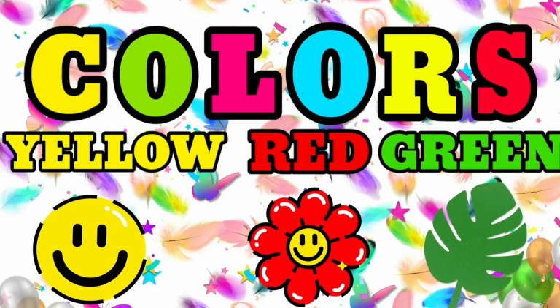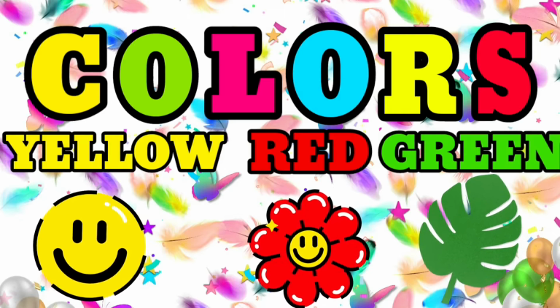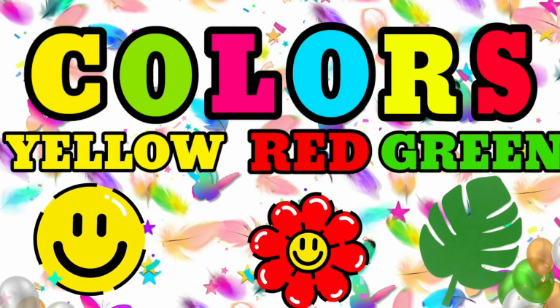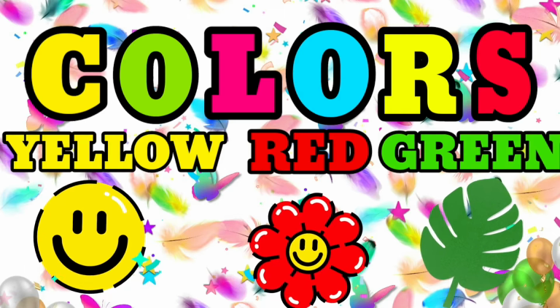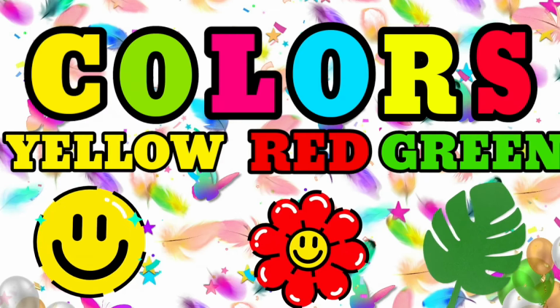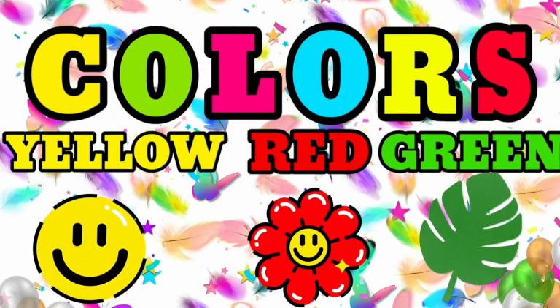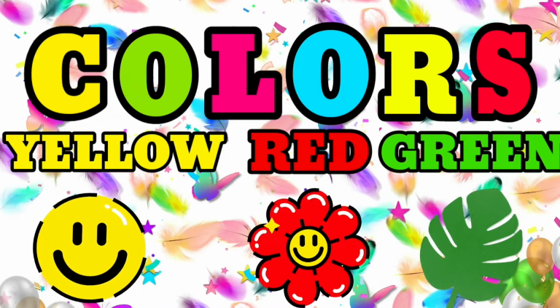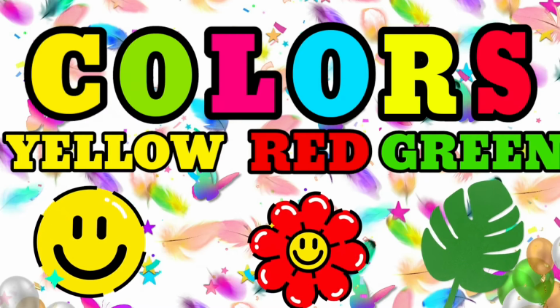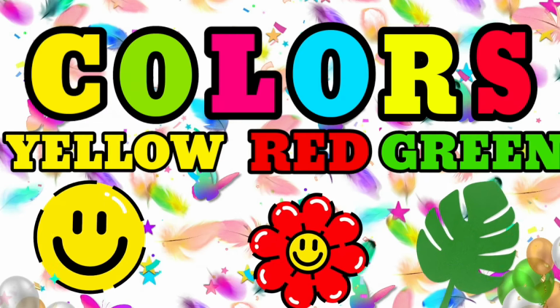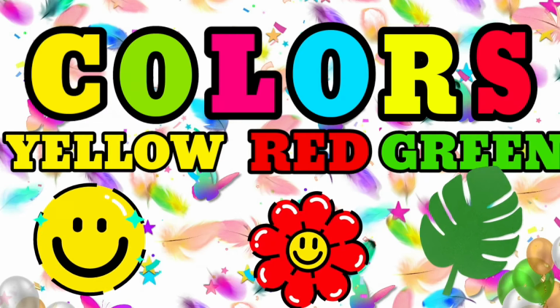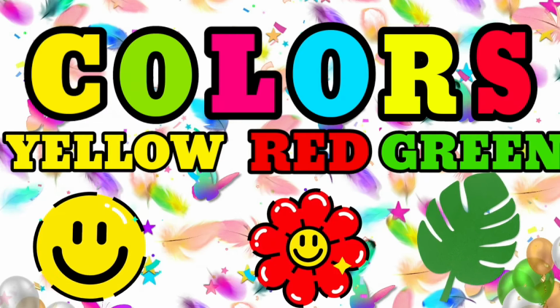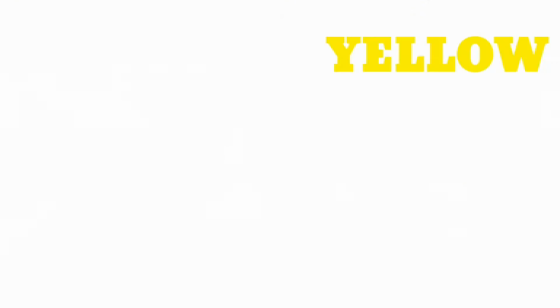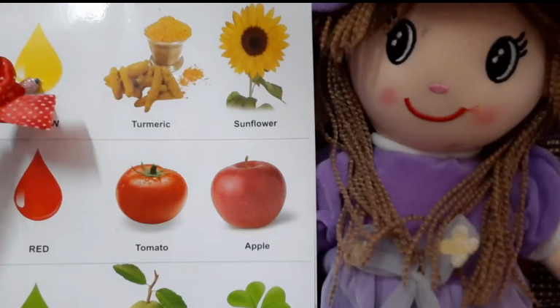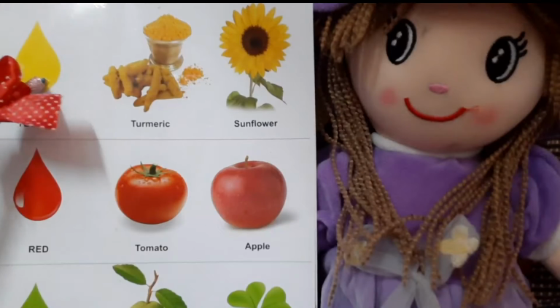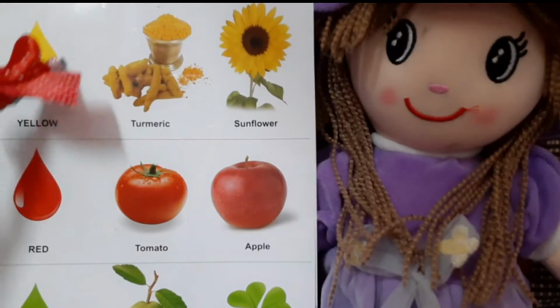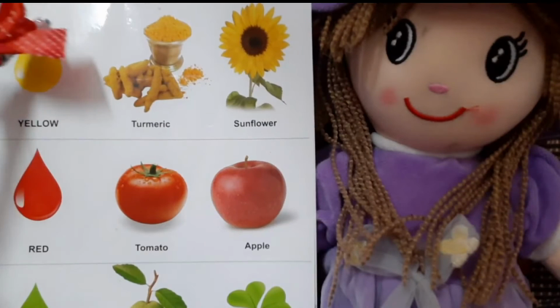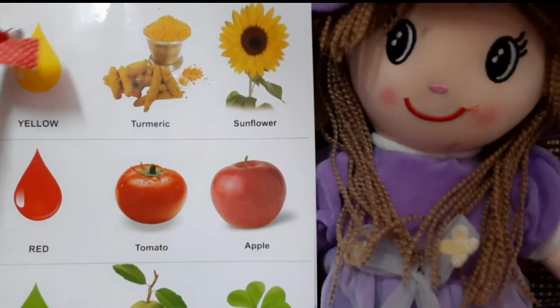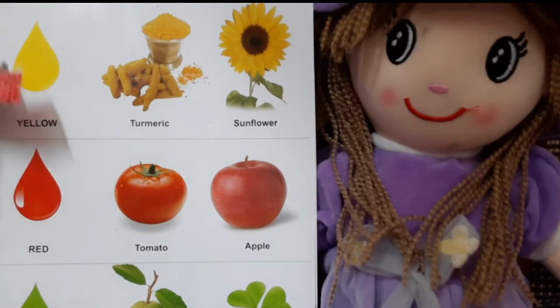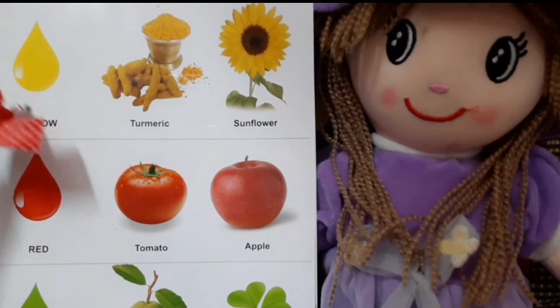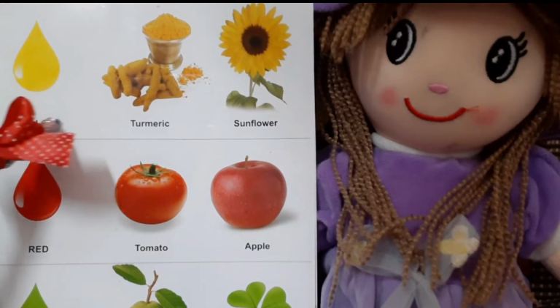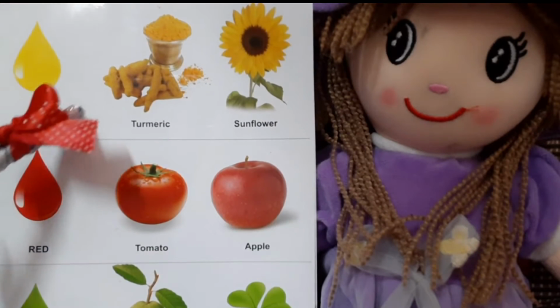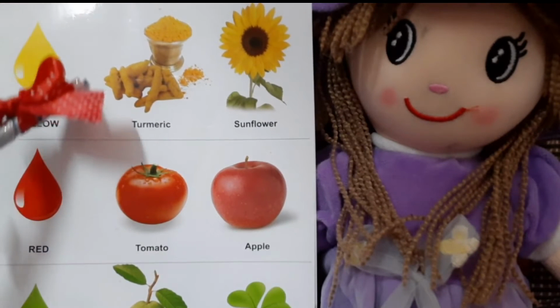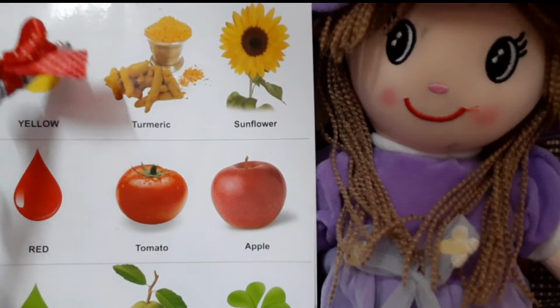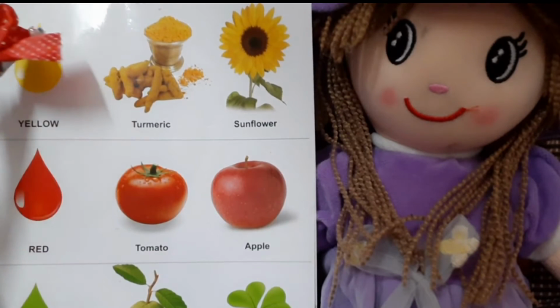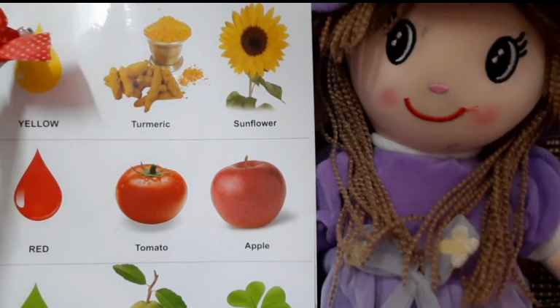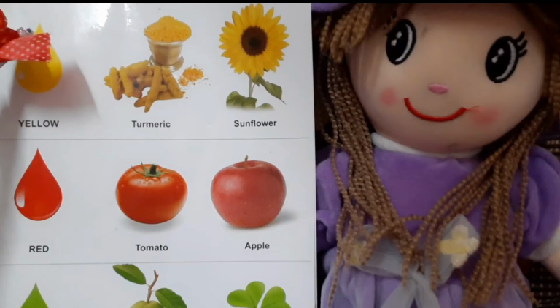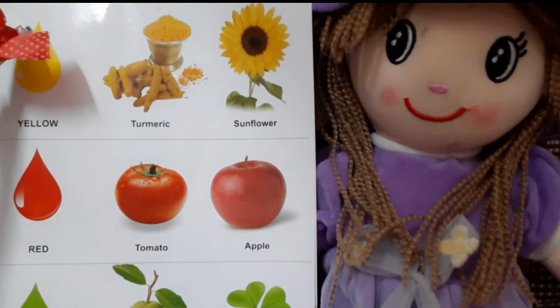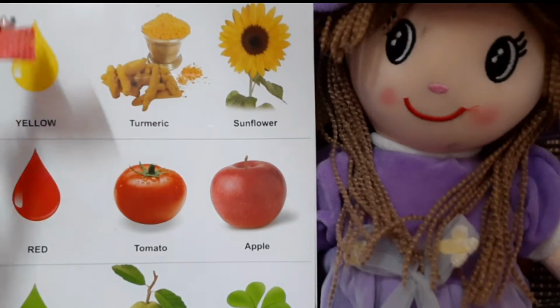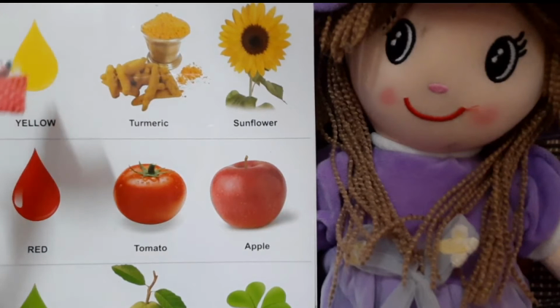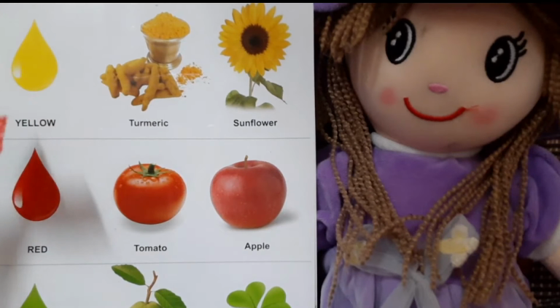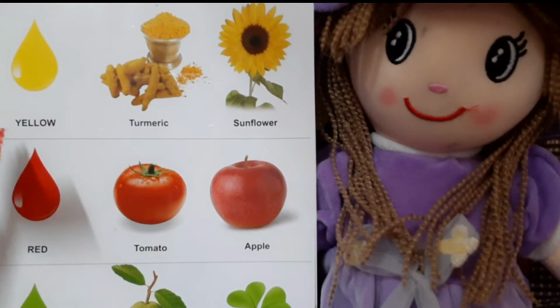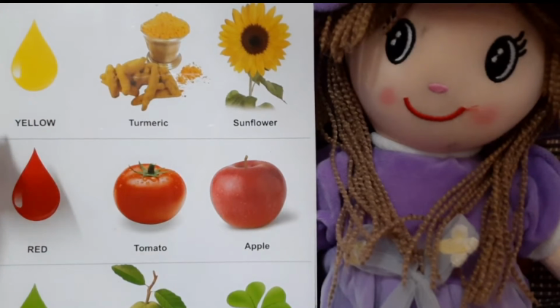Hey friends, you can see the drop. The drop is of yellow color, correct.